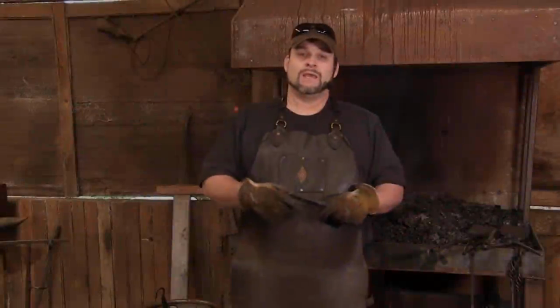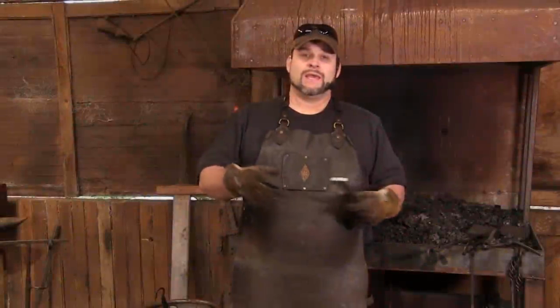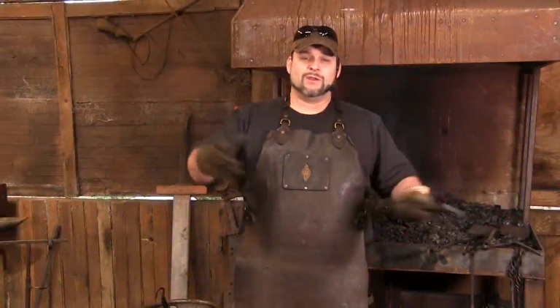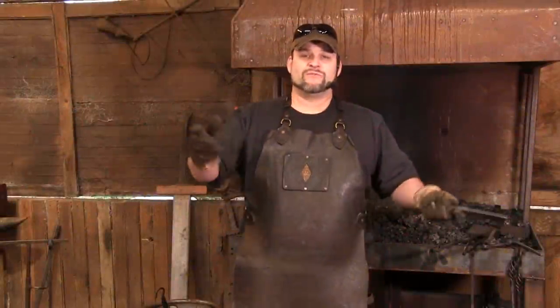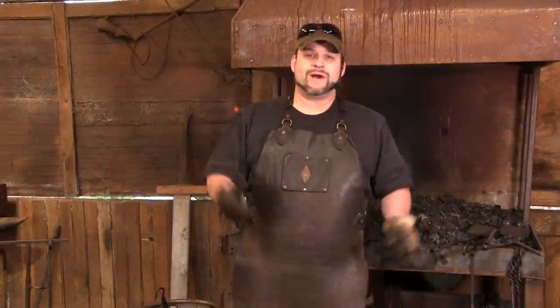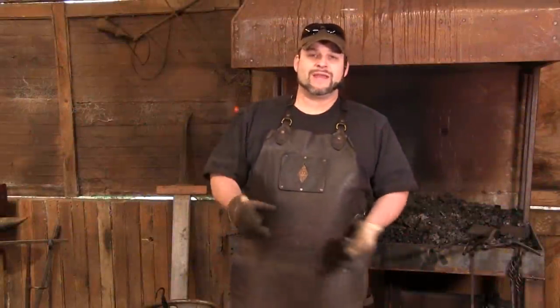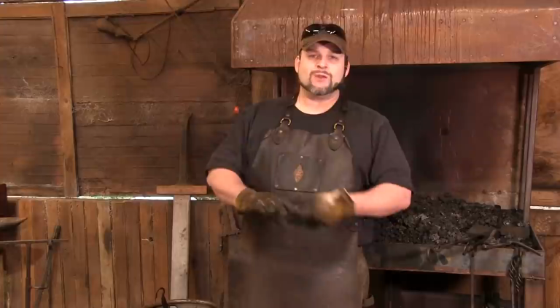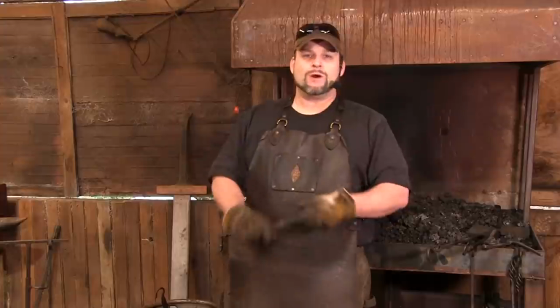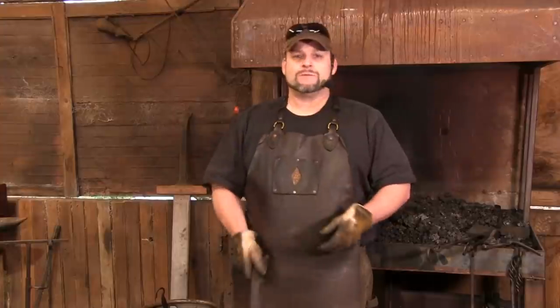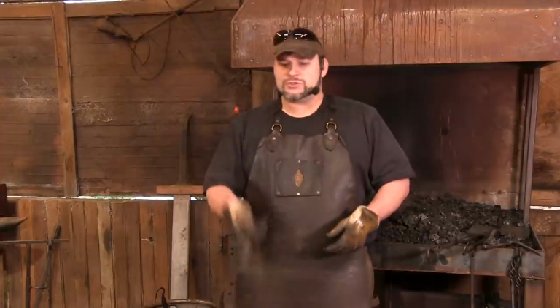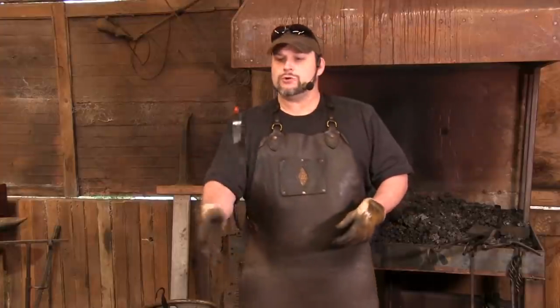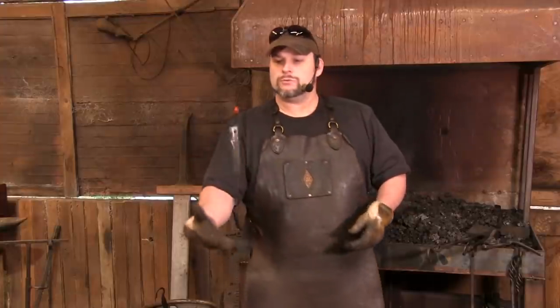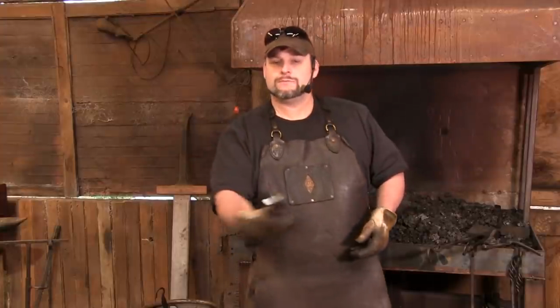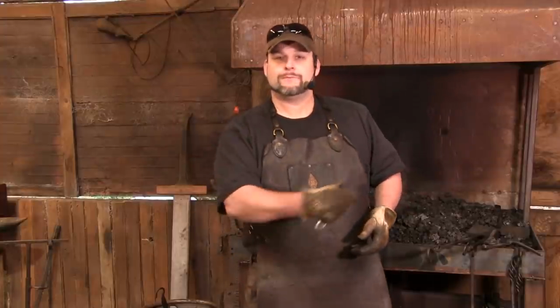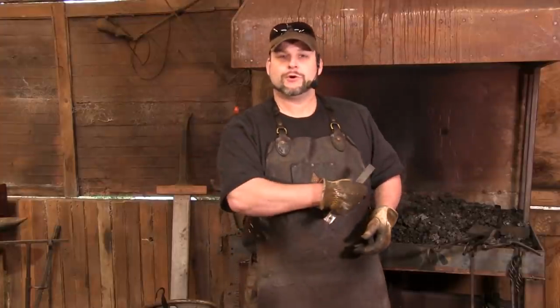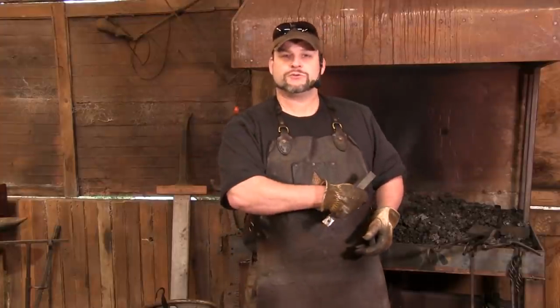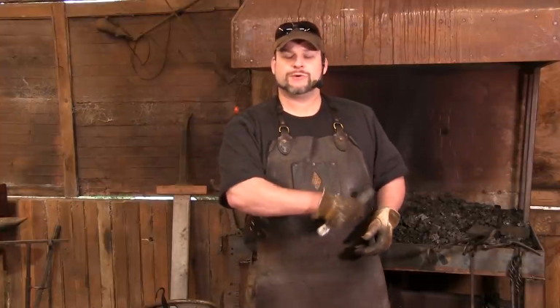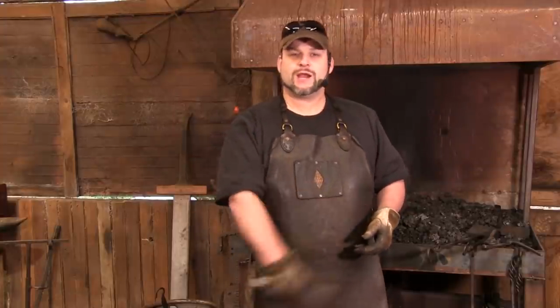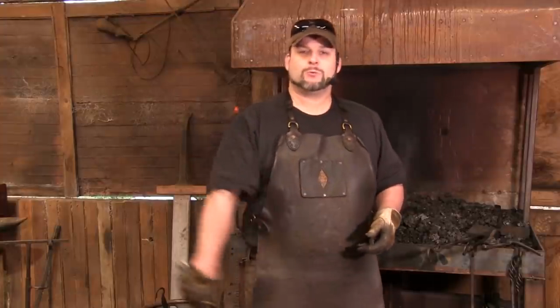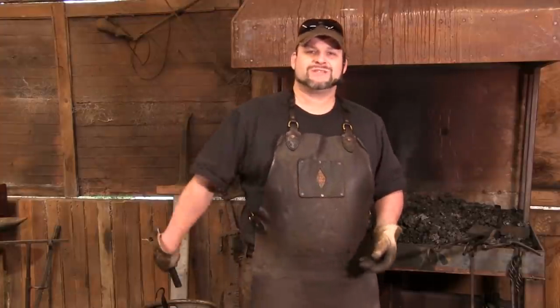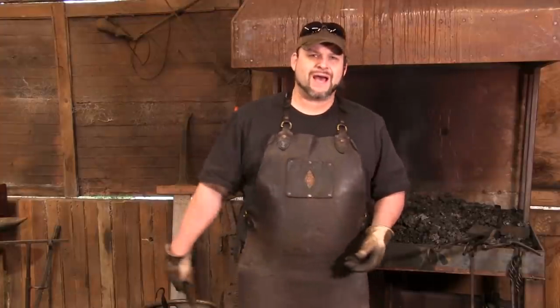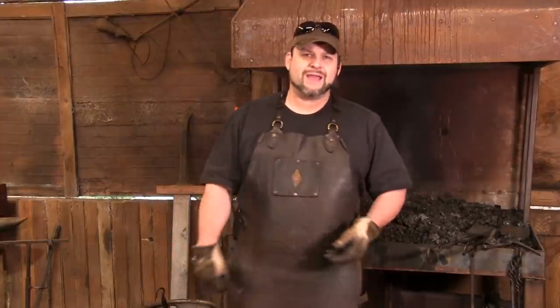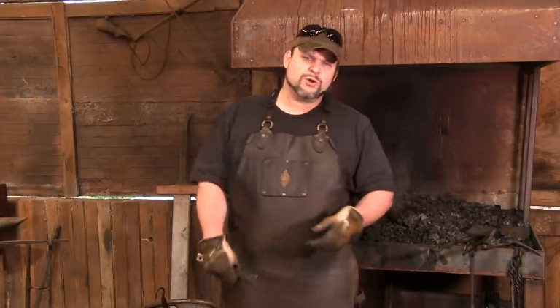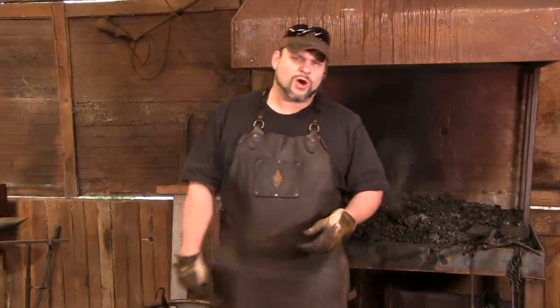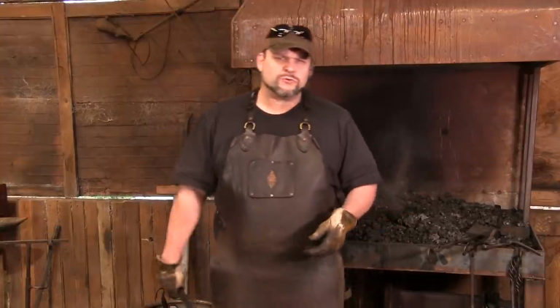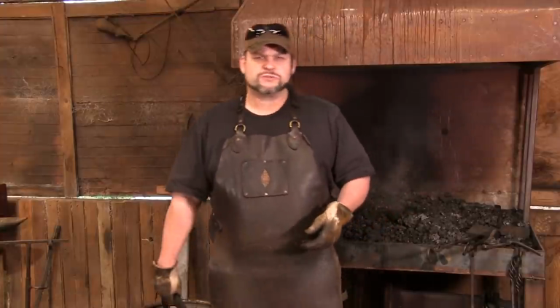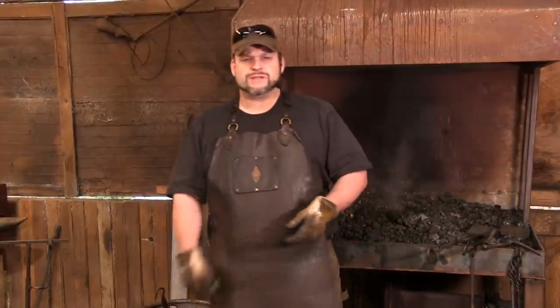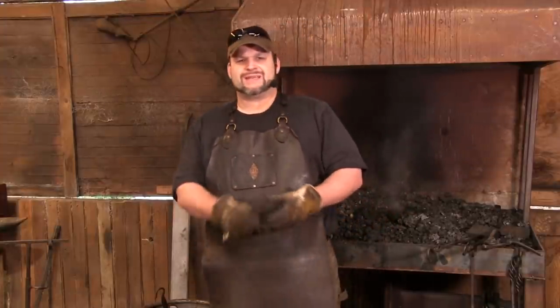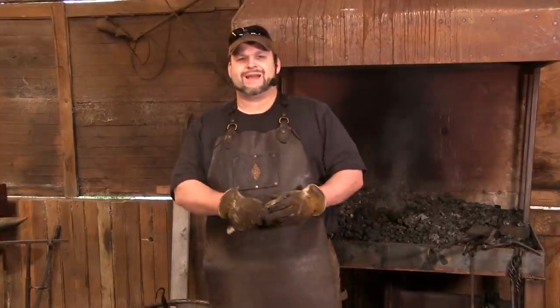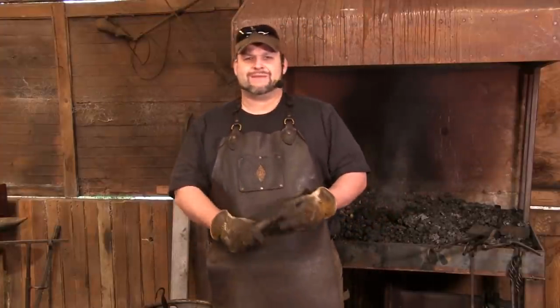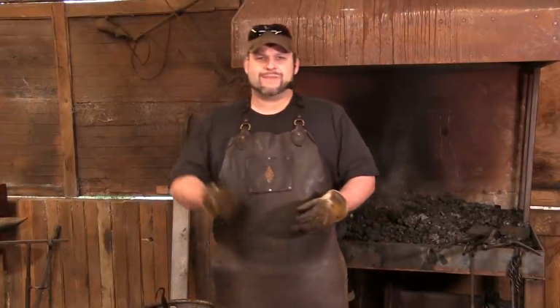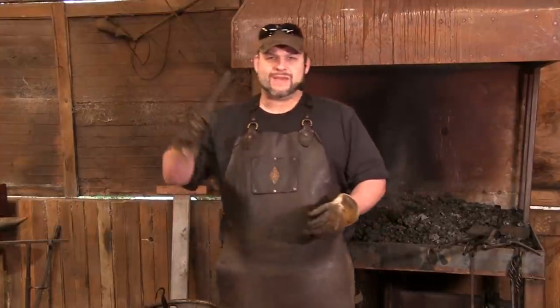Hello everybody, and welcome to Purgatory Ironworks. I am your host, Trenton Tai, and man, have I got a show for you today.